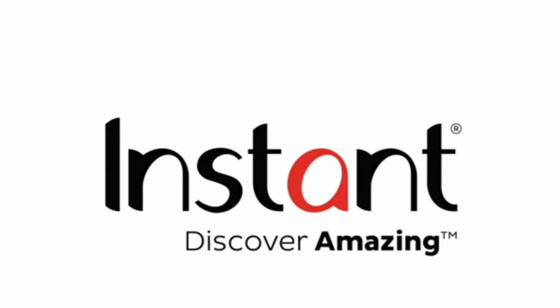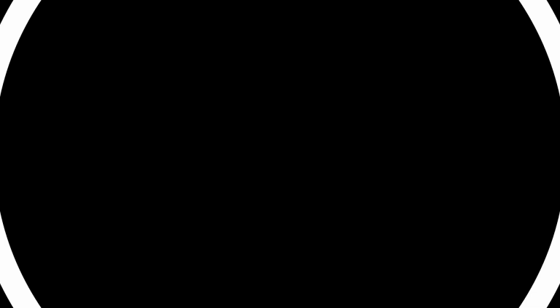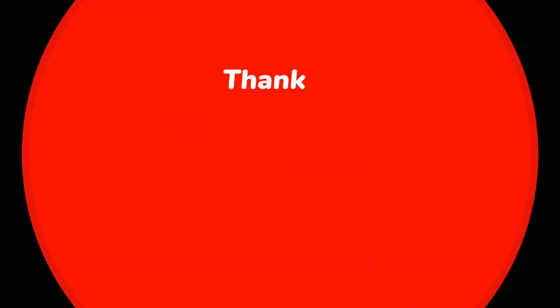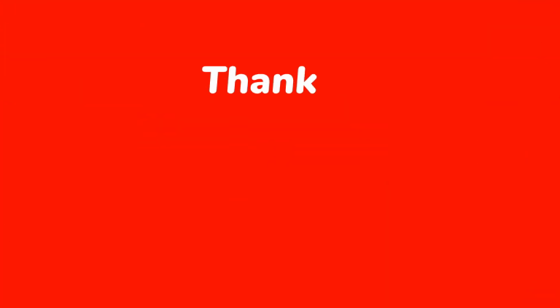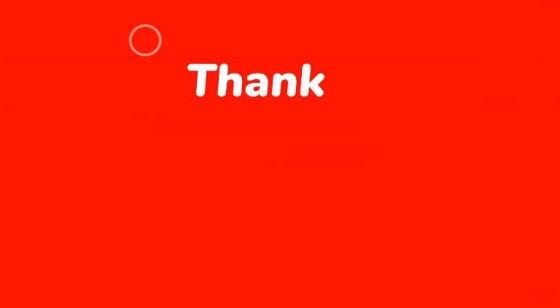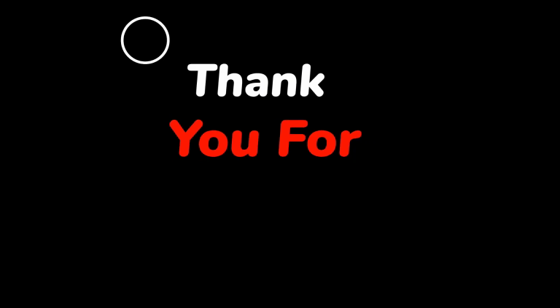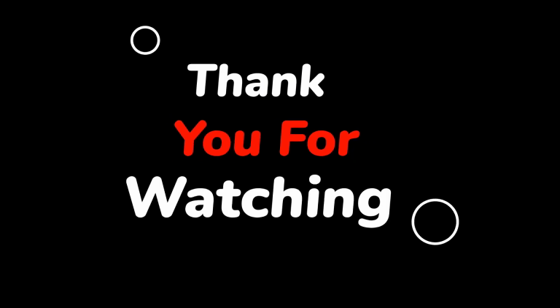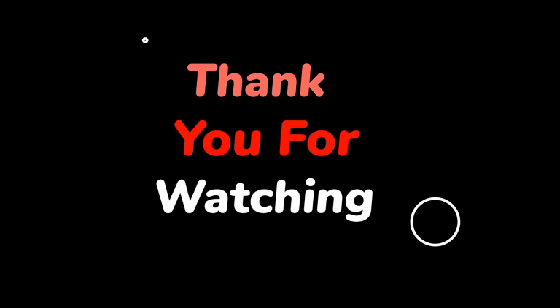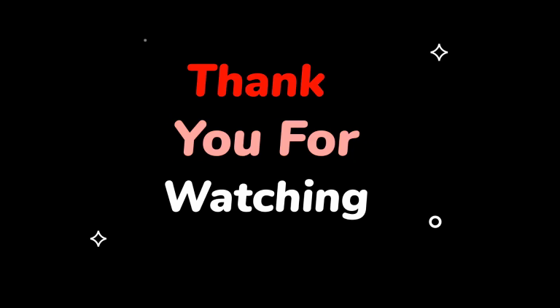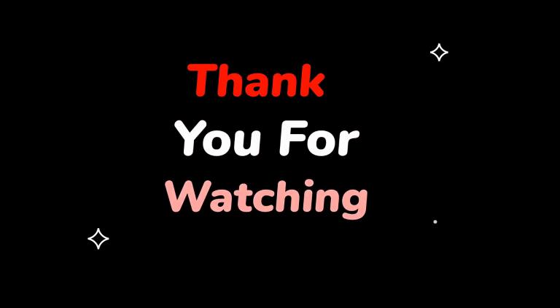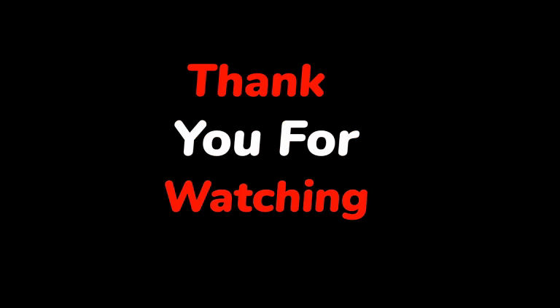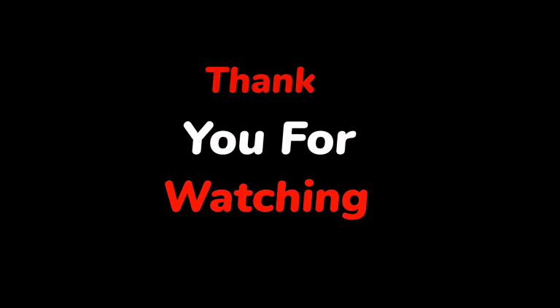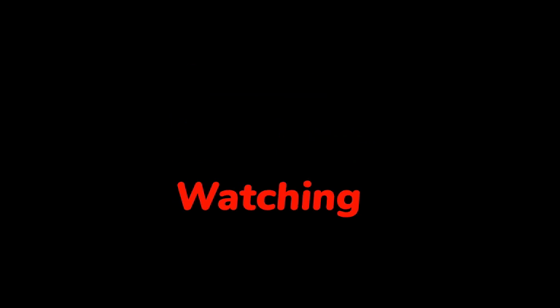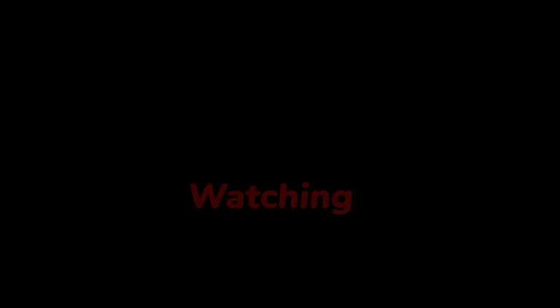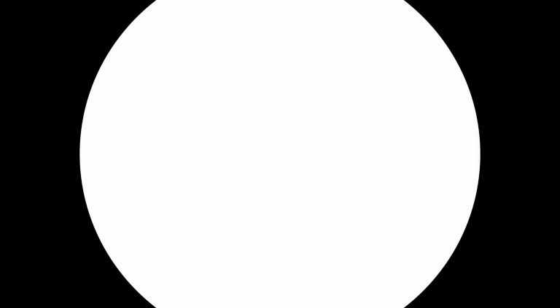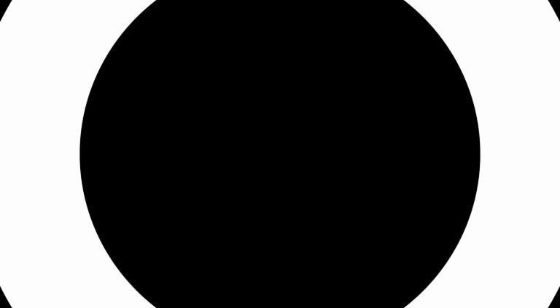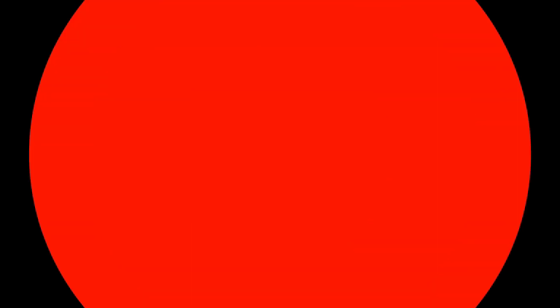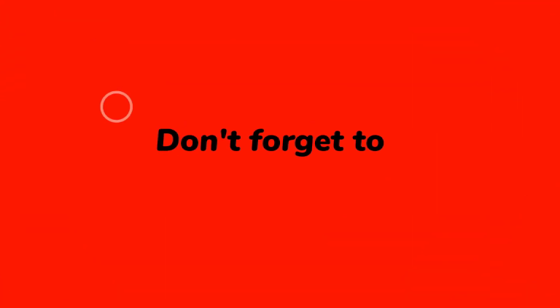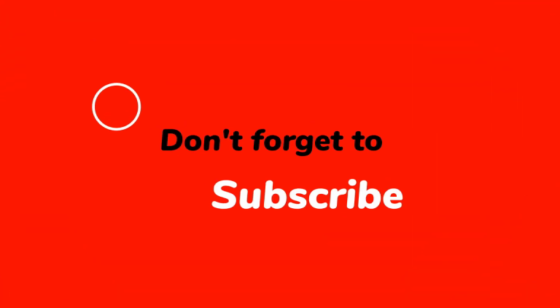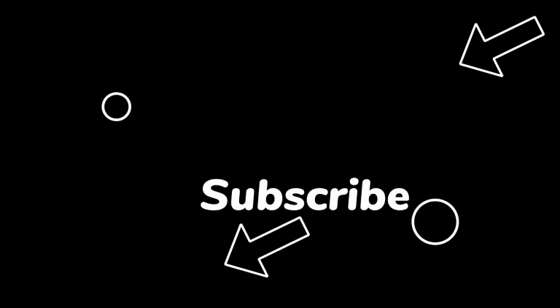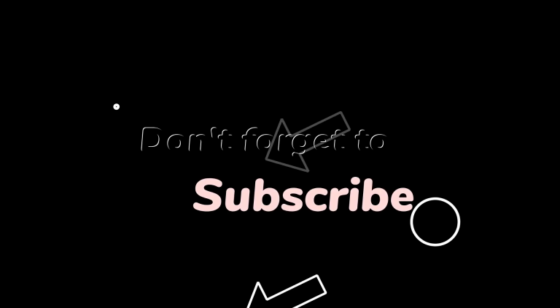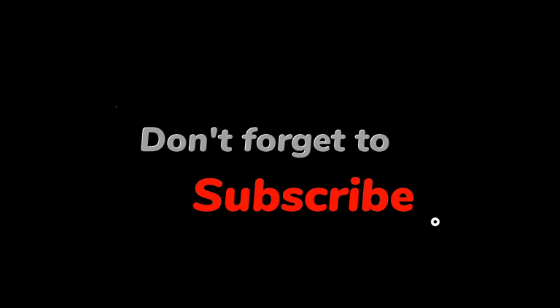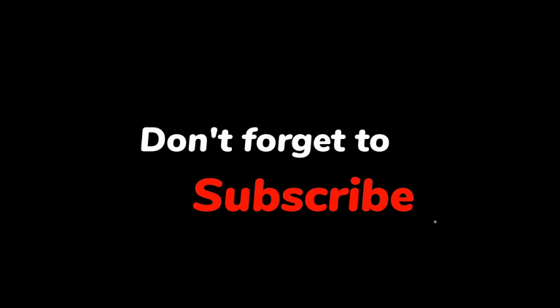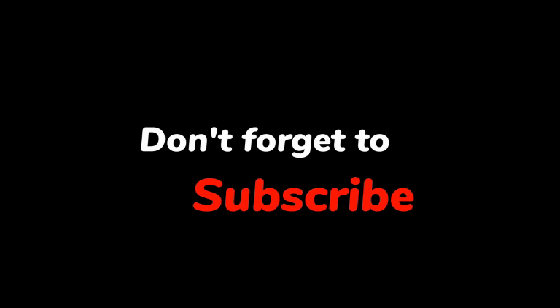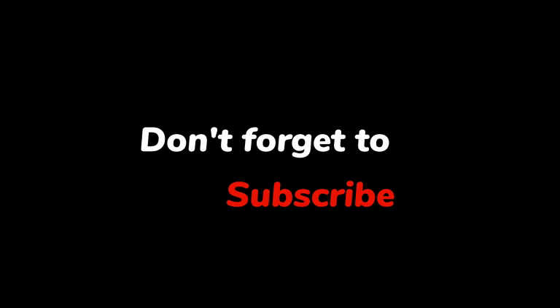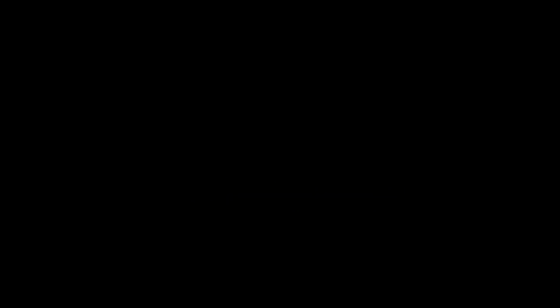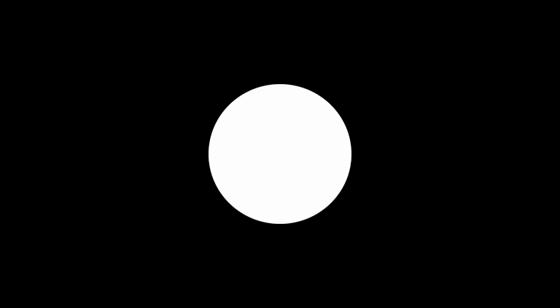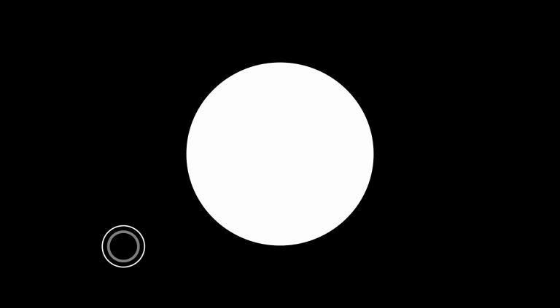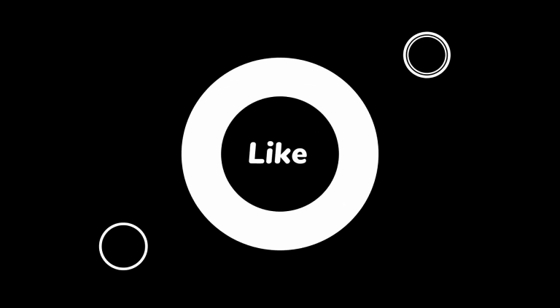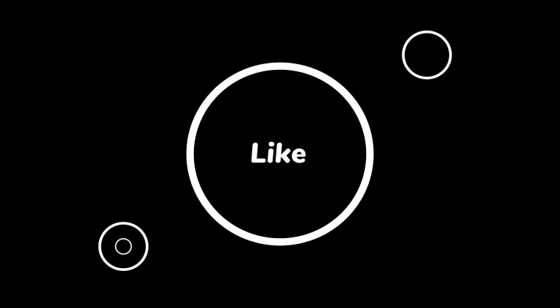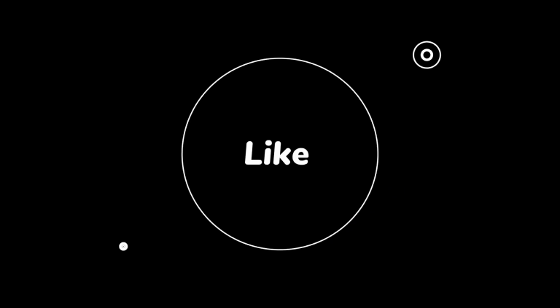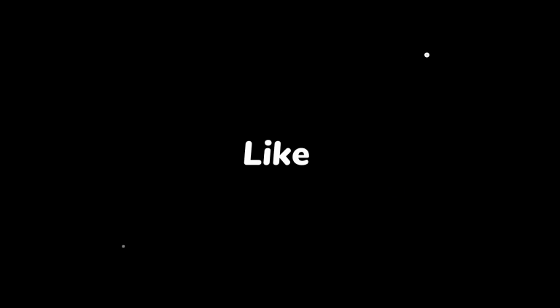Thank you for watching. Don't forget to subscribe, like, share, and comment.